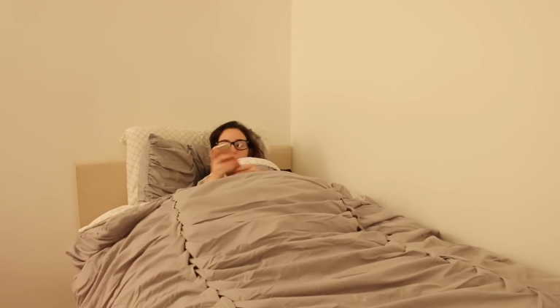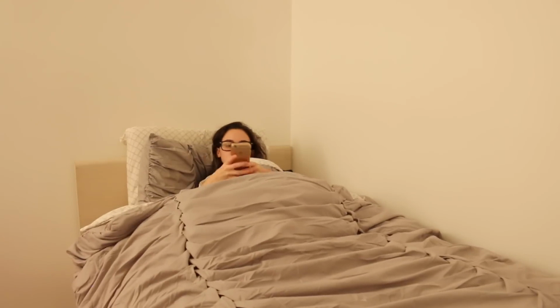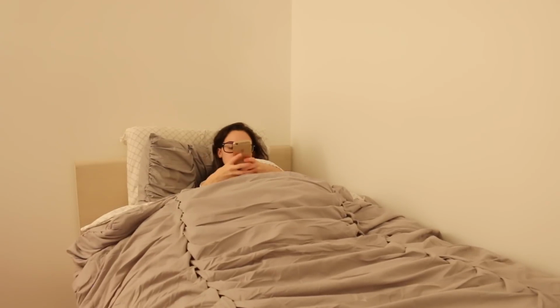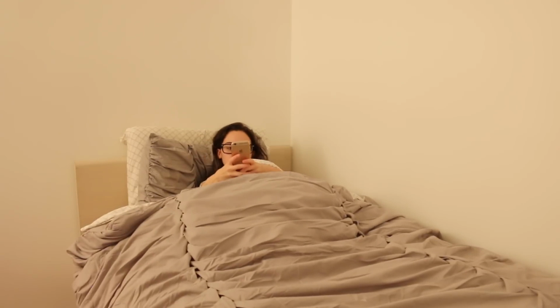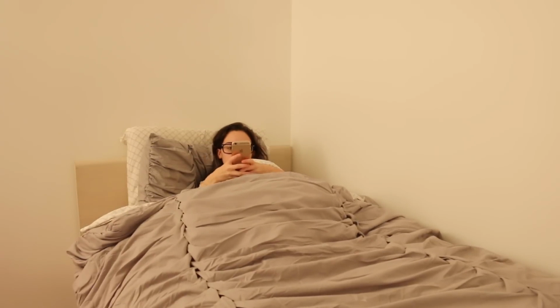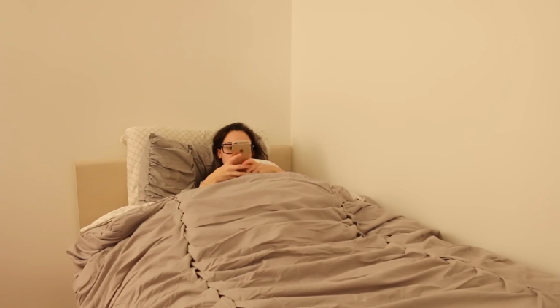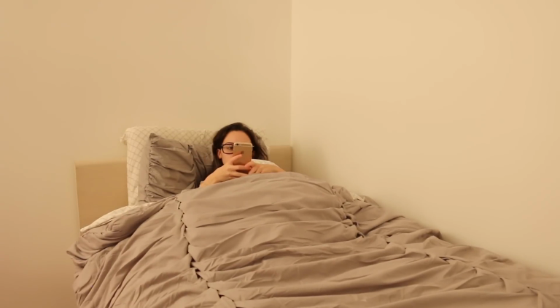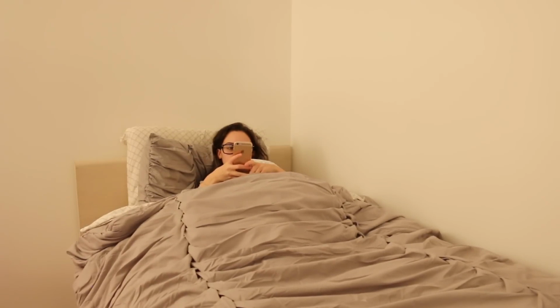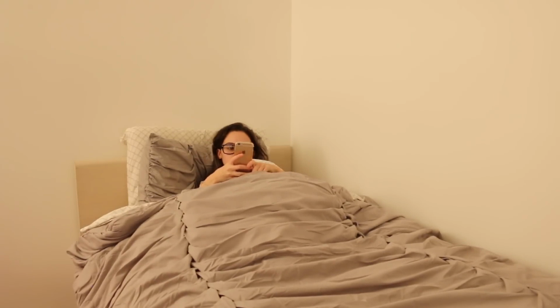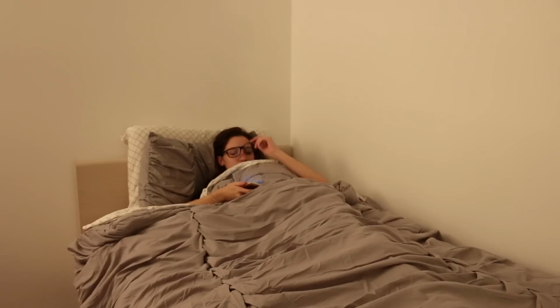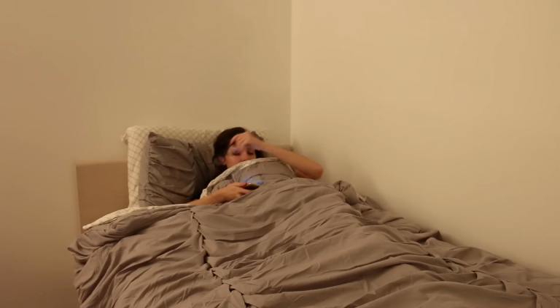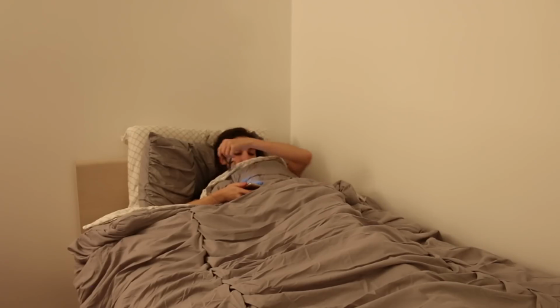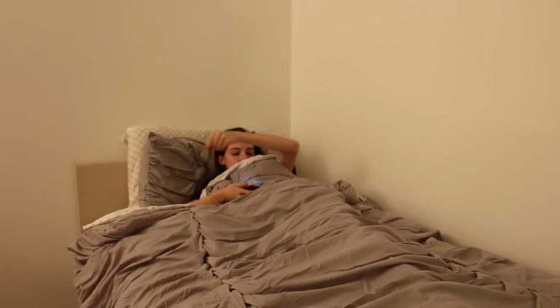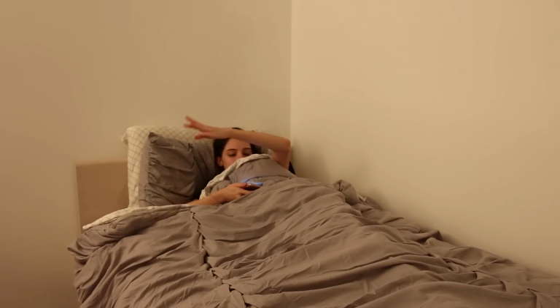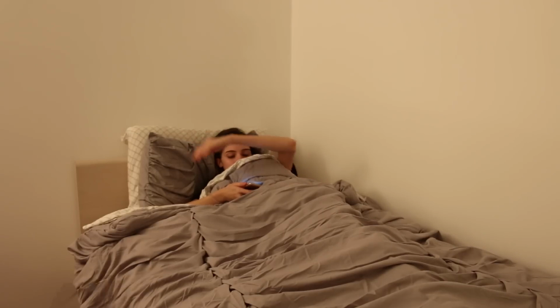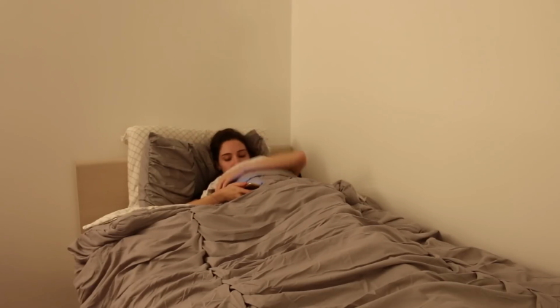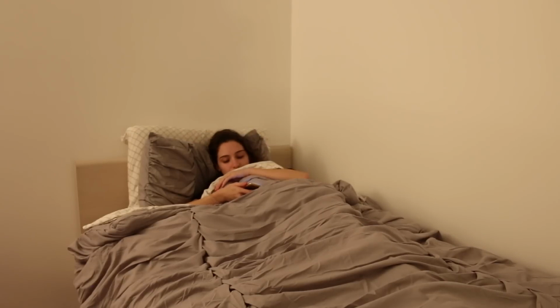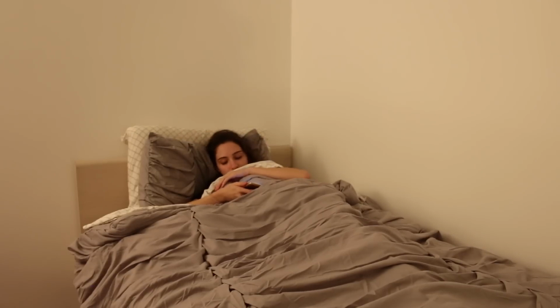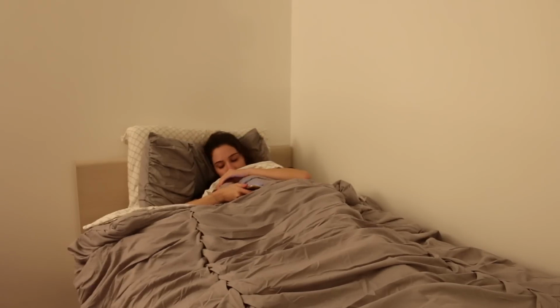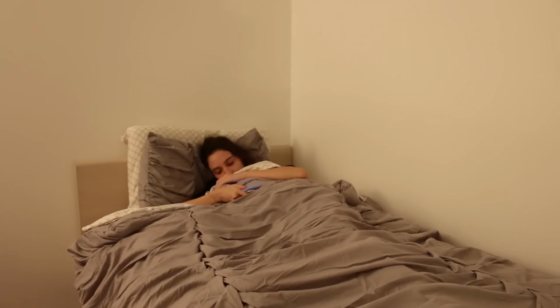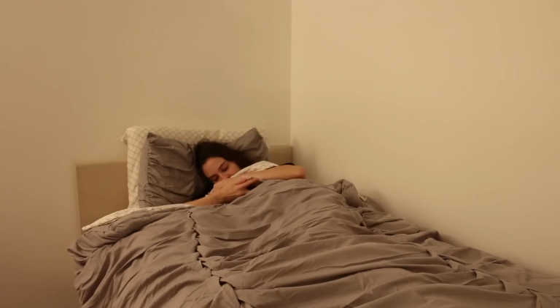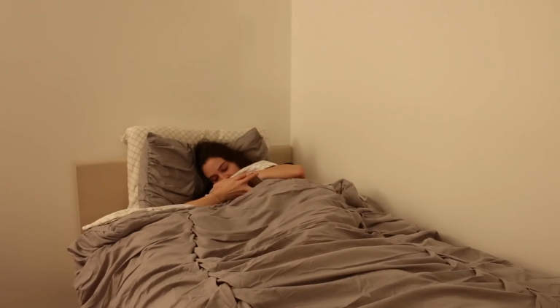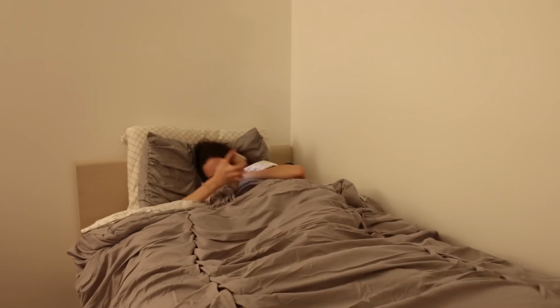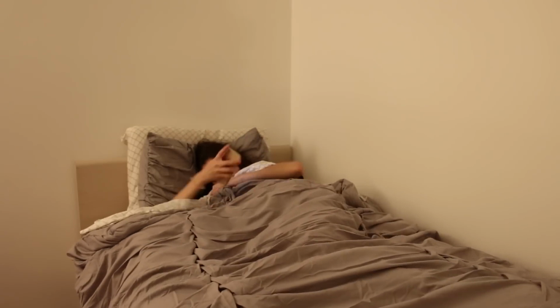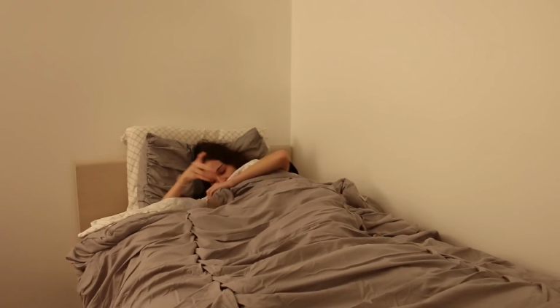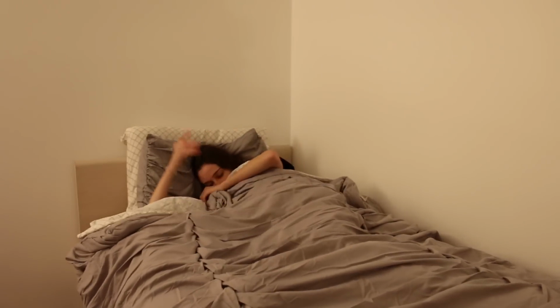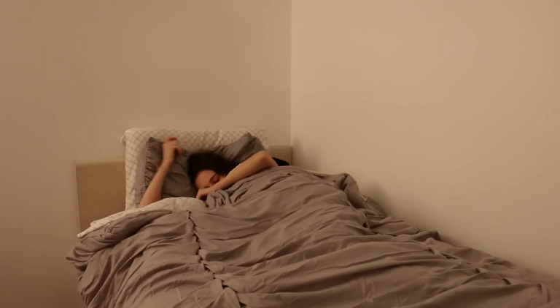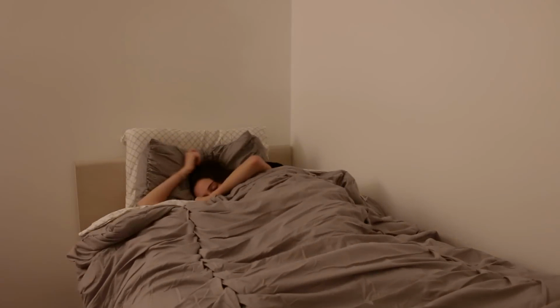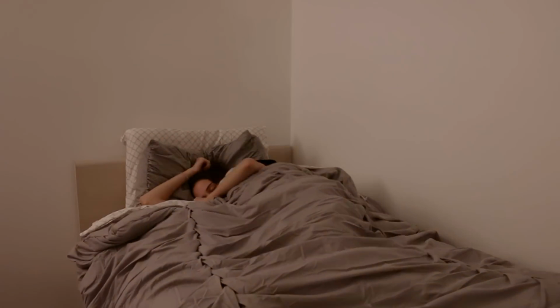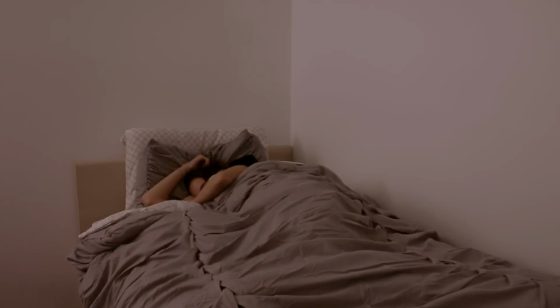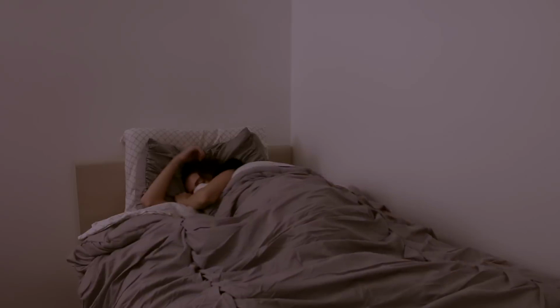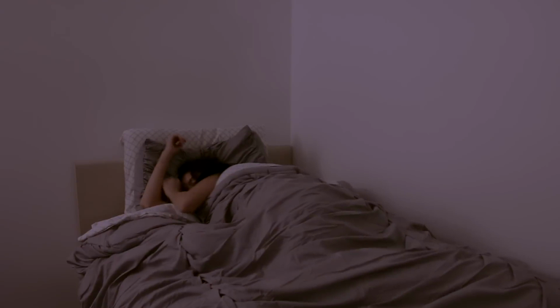I normally just go on my phone until I fall asleep — literally just dilly-dally on my phone, Twitter, Instagram, all that stuff. And then eventually I just get tired, I take my glasses off, and I kind of just fall asleep.